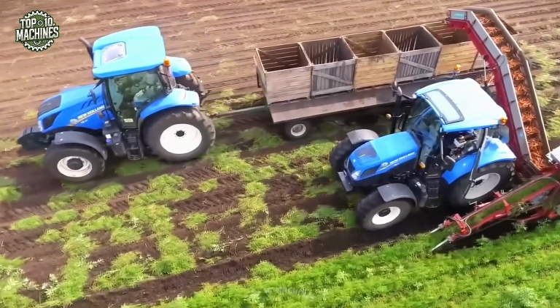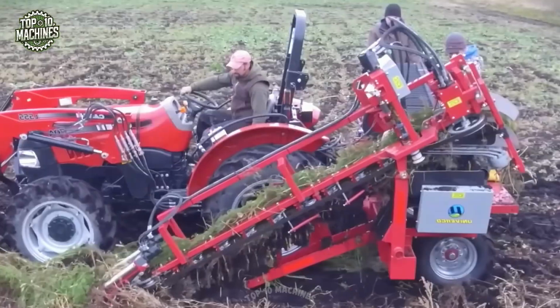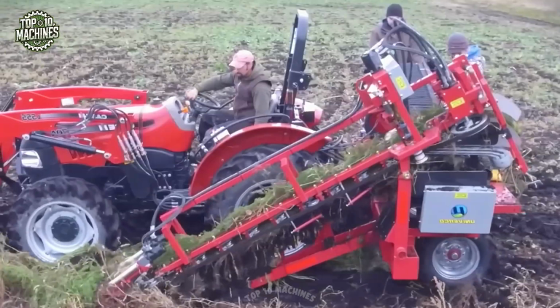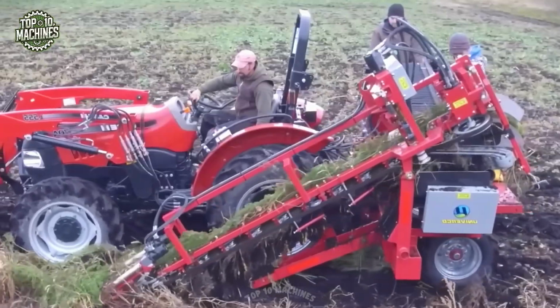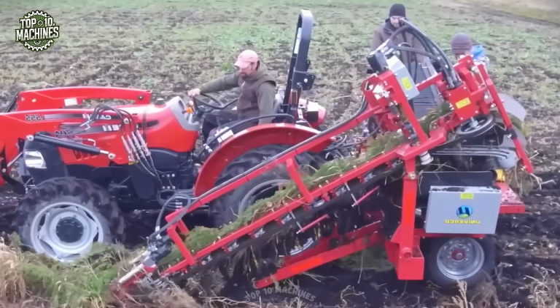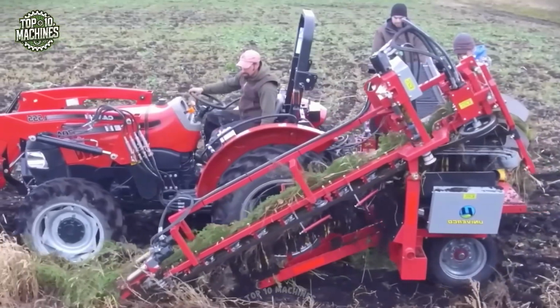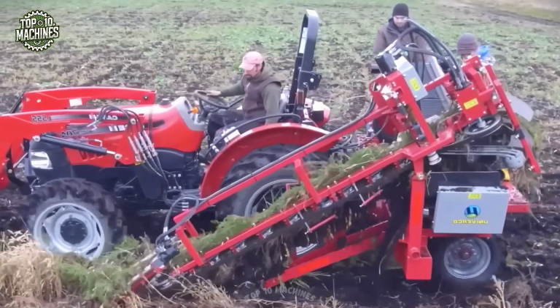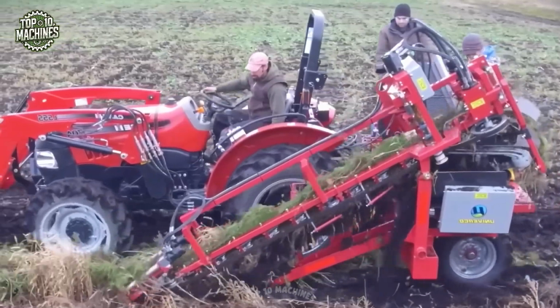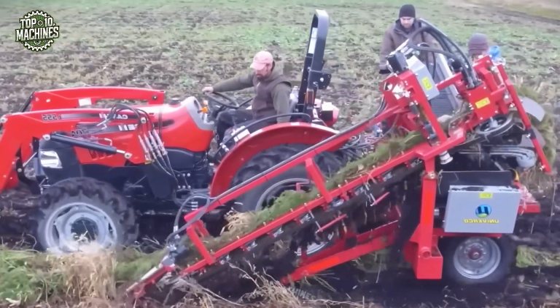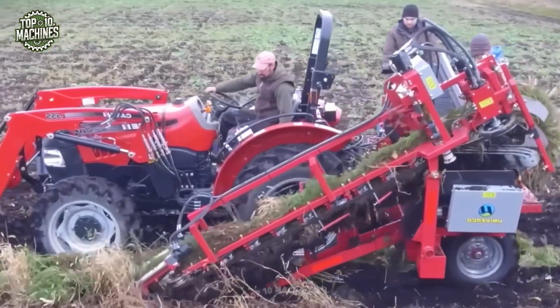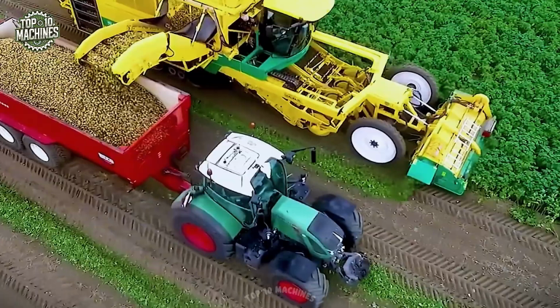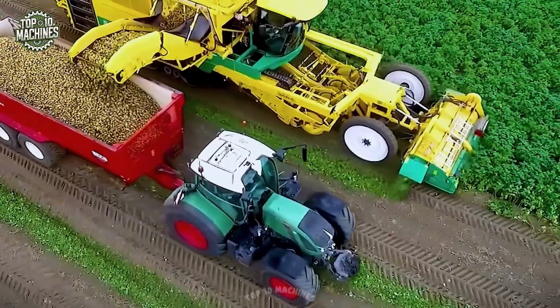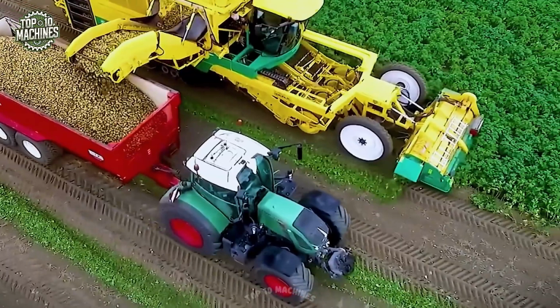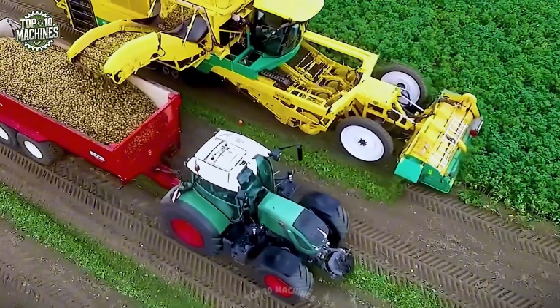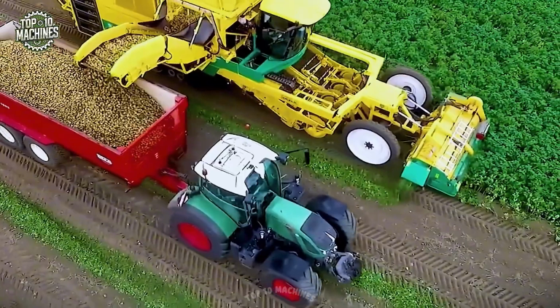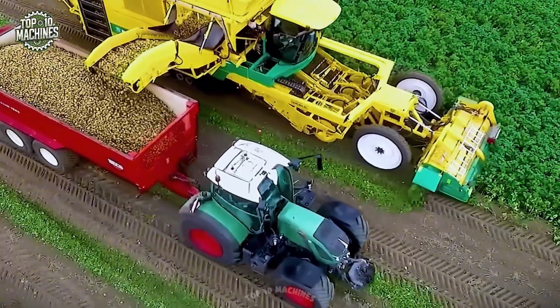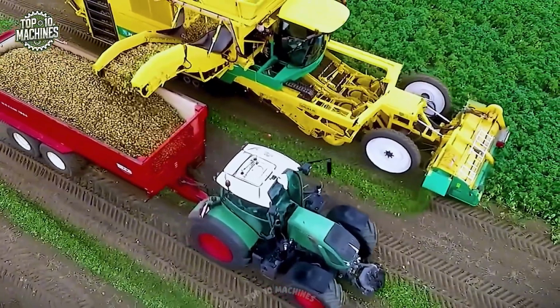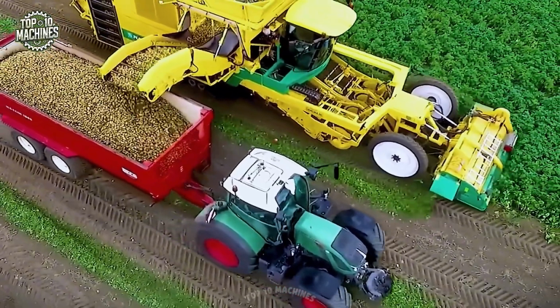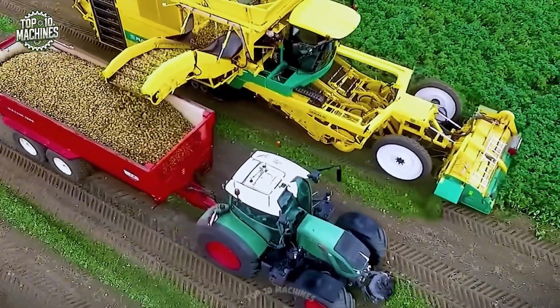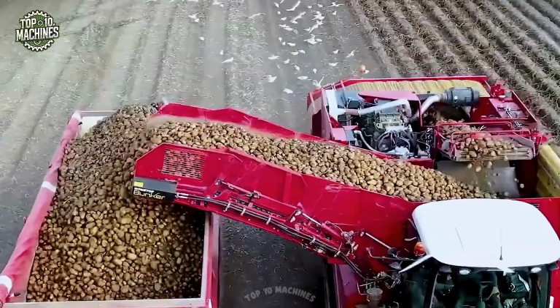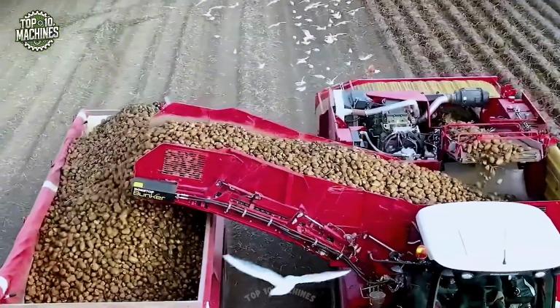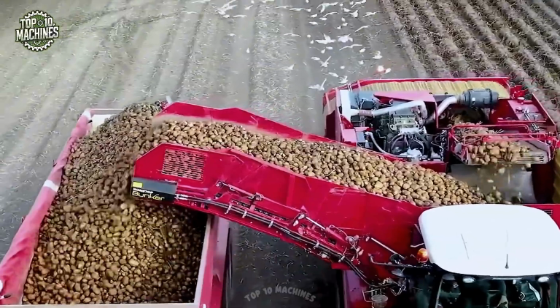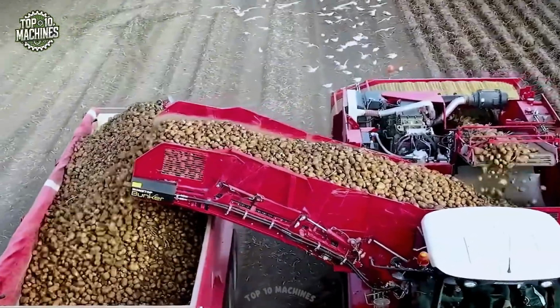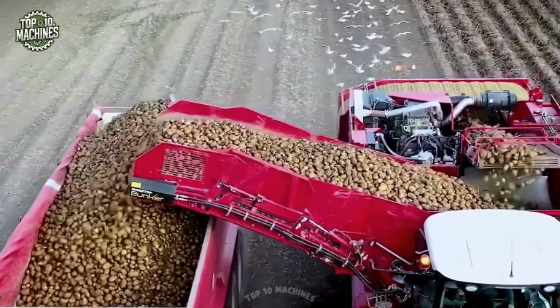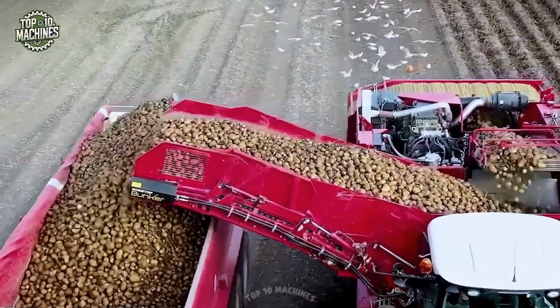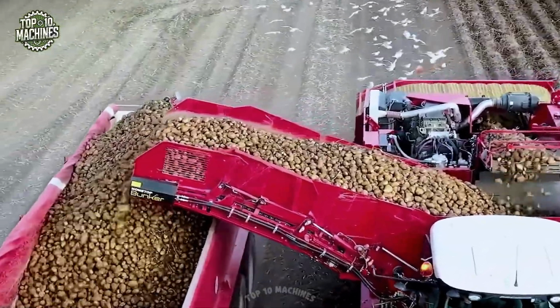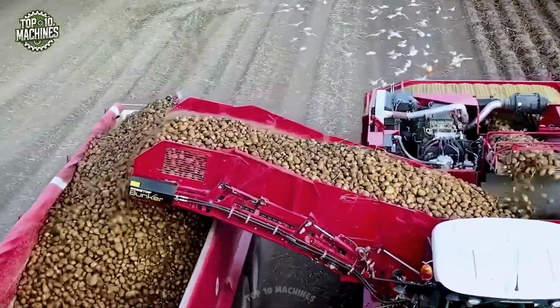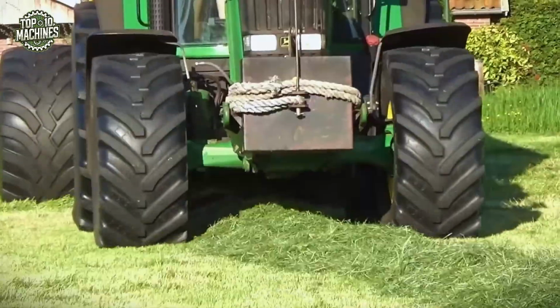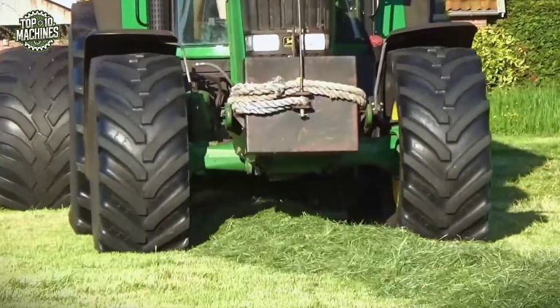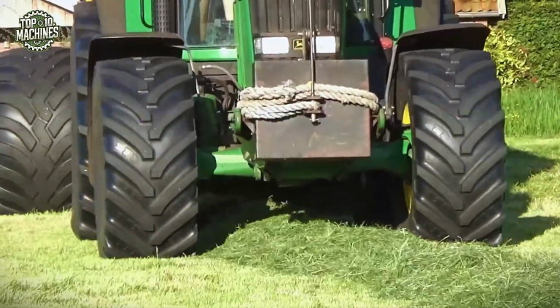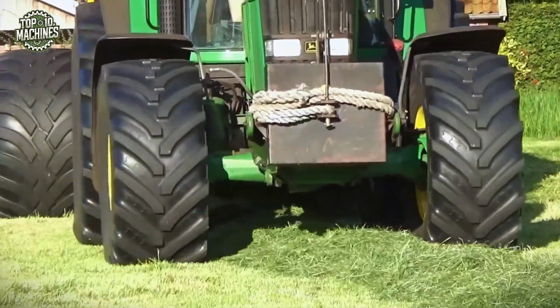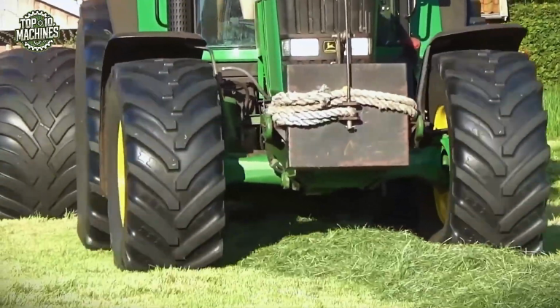This is top 100 unbelievable agricultural machinery and ingenious tools at work. Are you ready to be amazed?